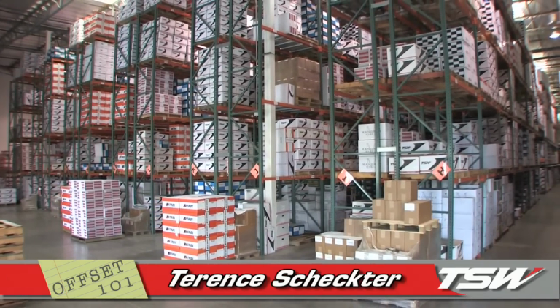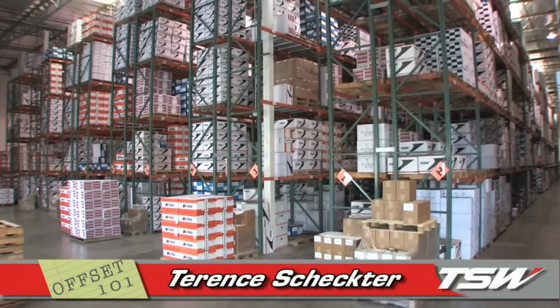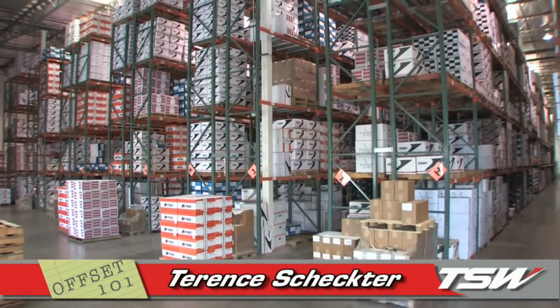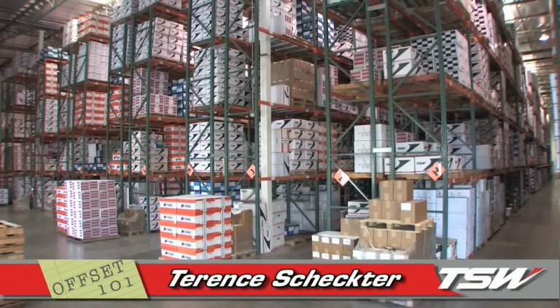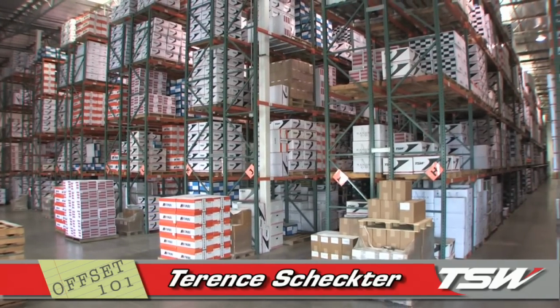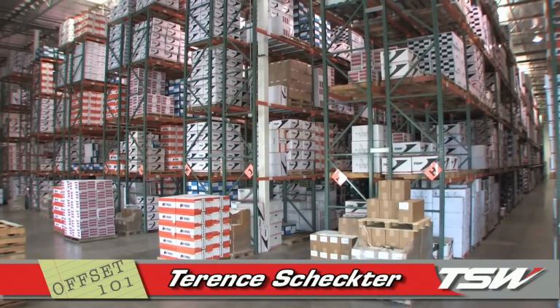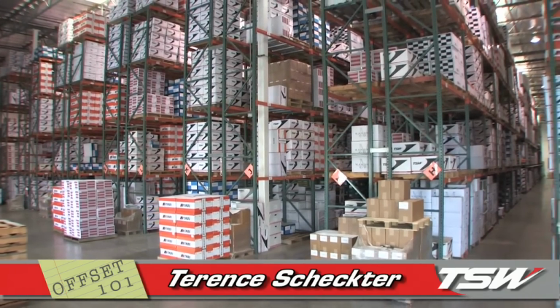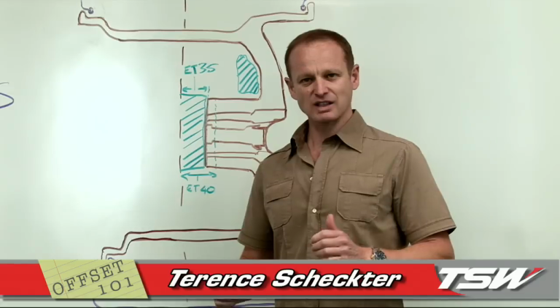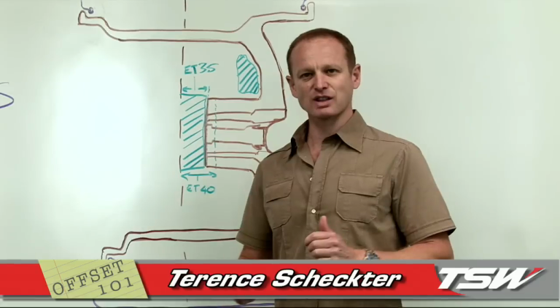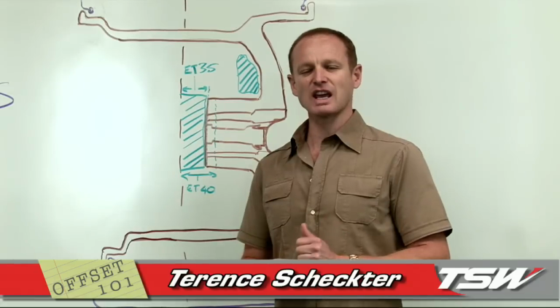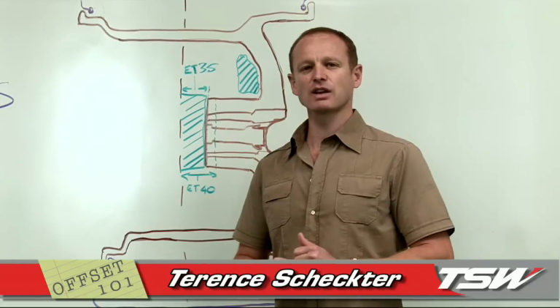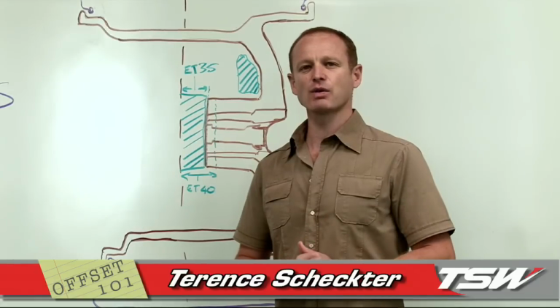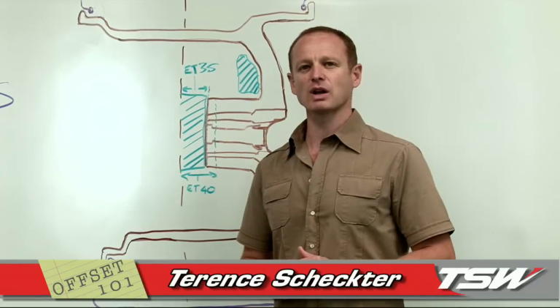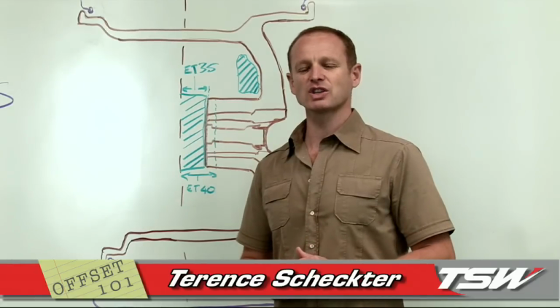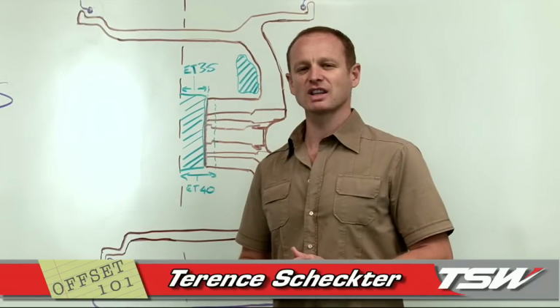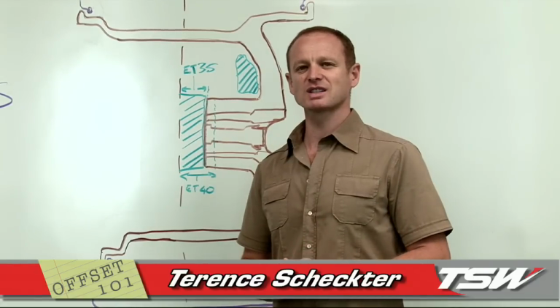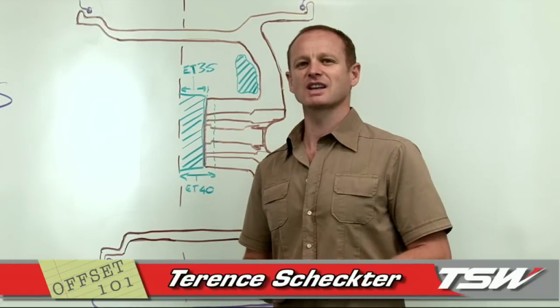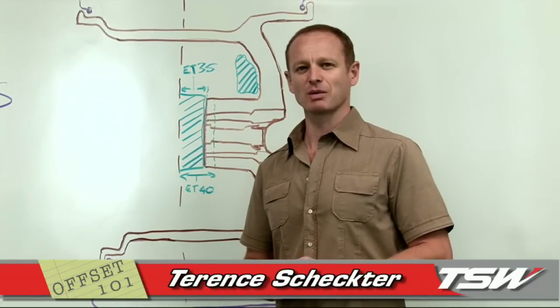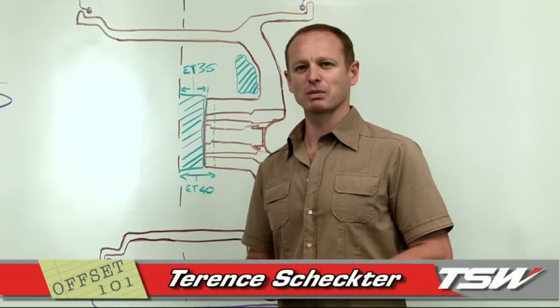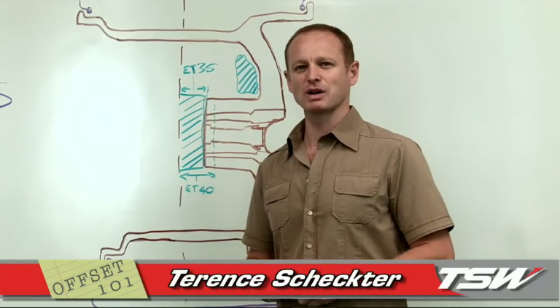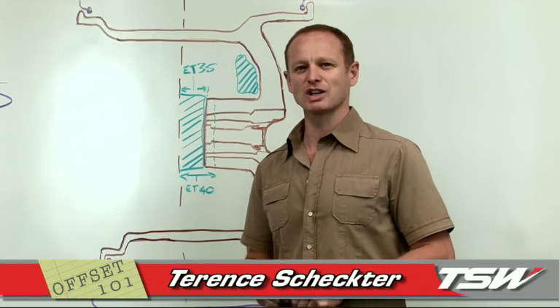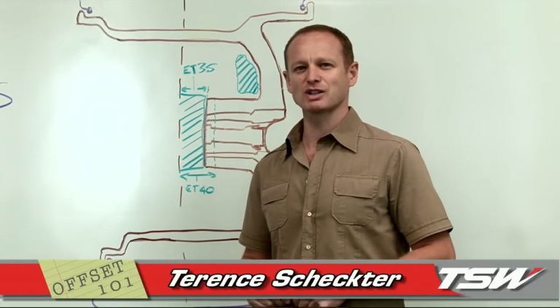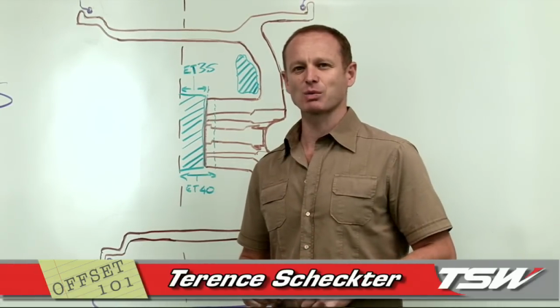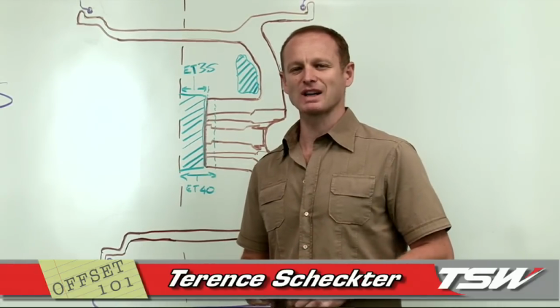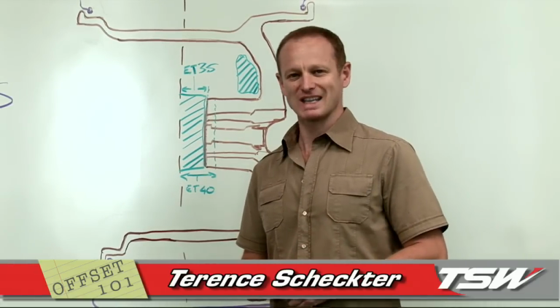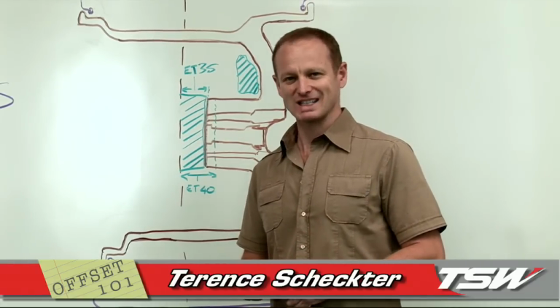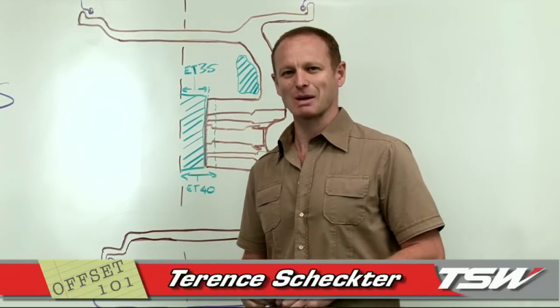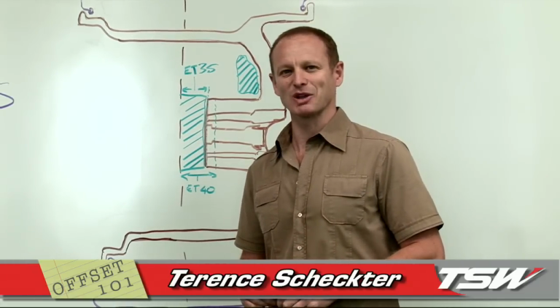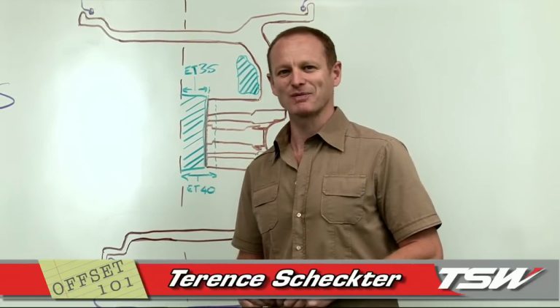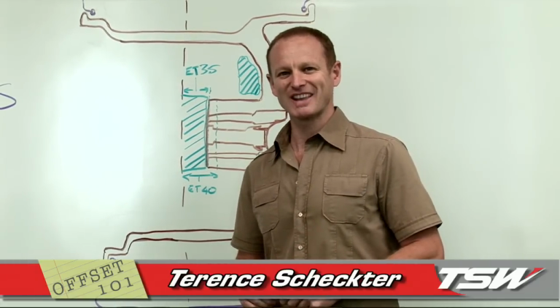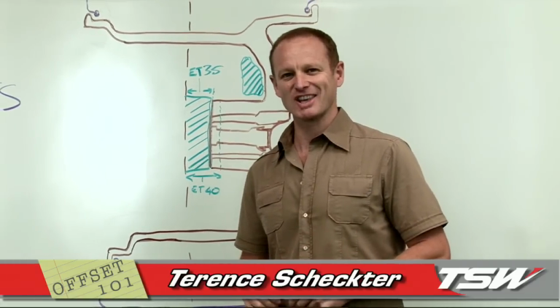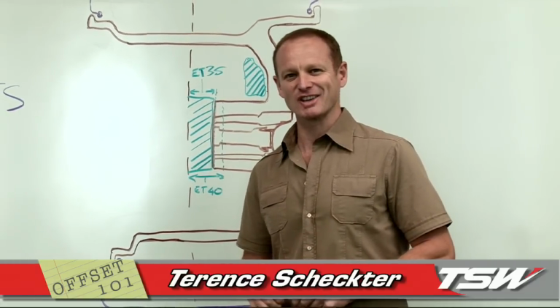Thank you for watching, and we appreciate you supporting TSW. Thank you.